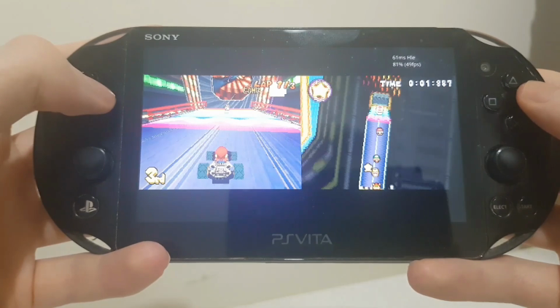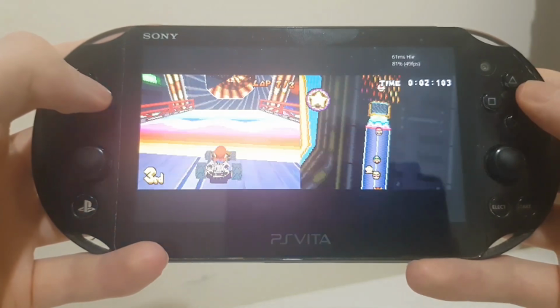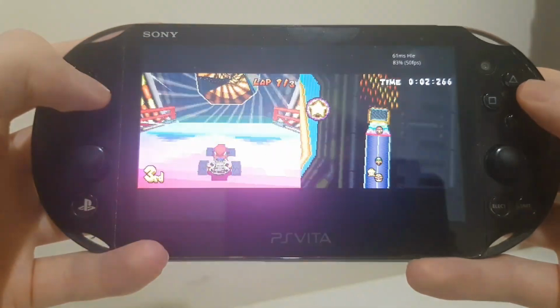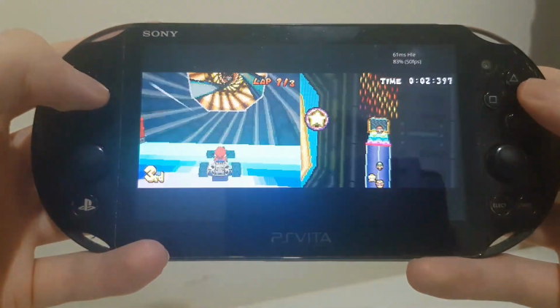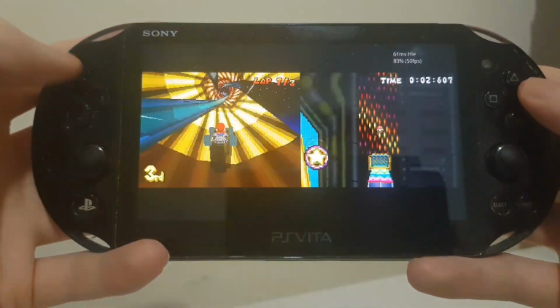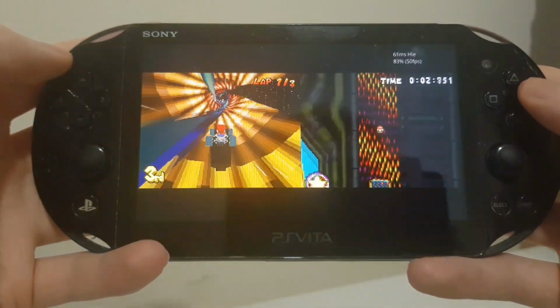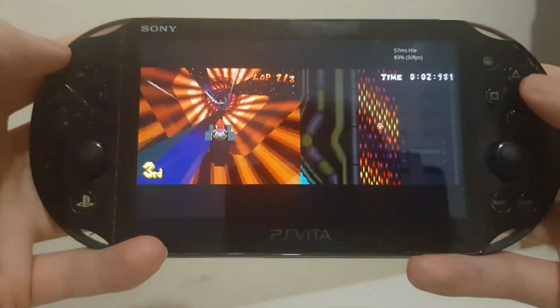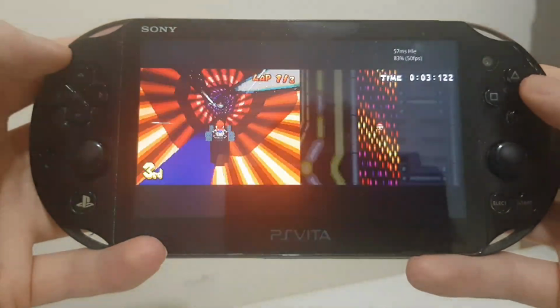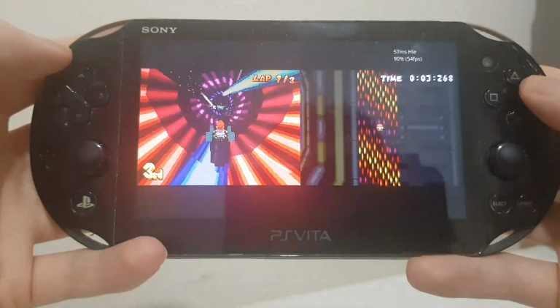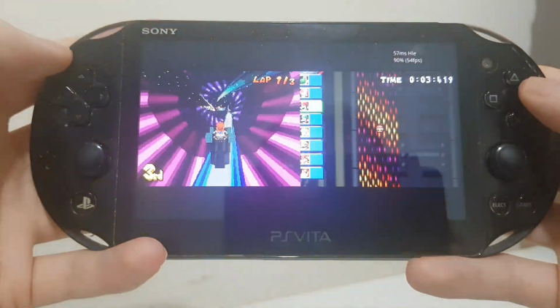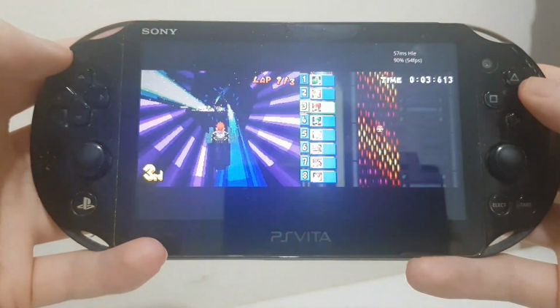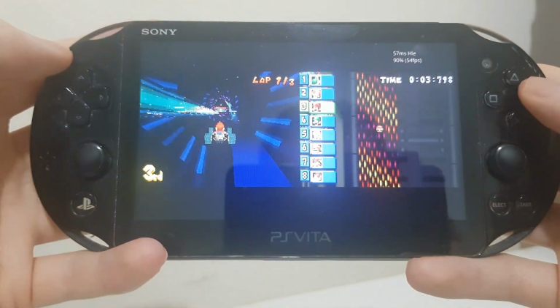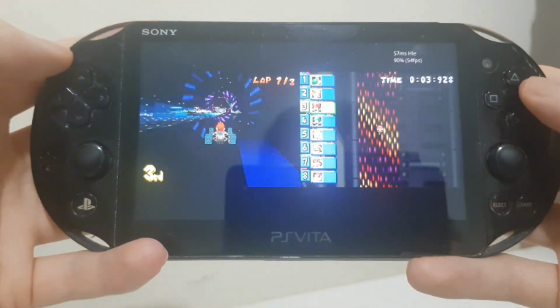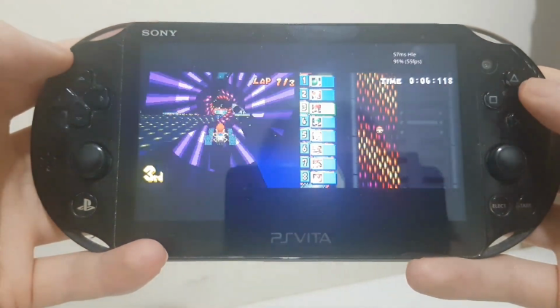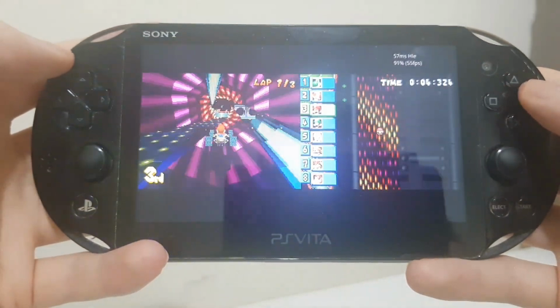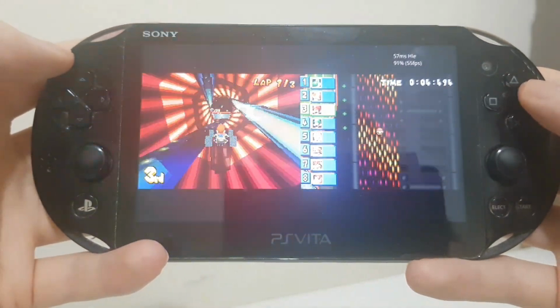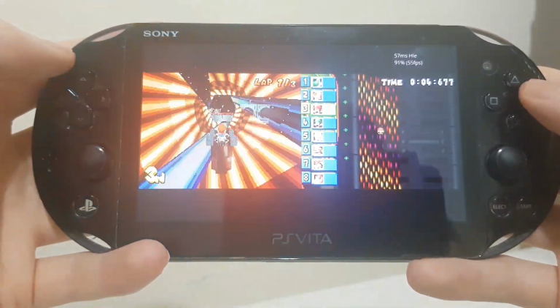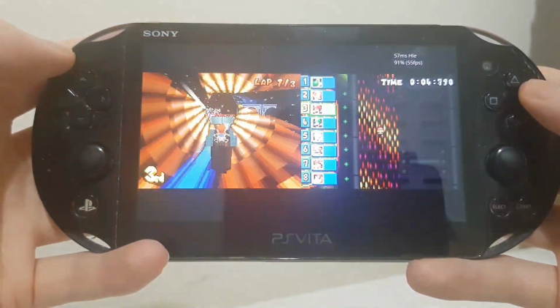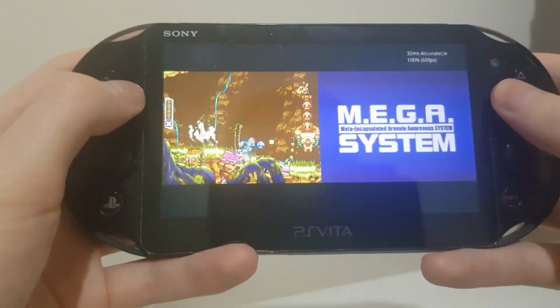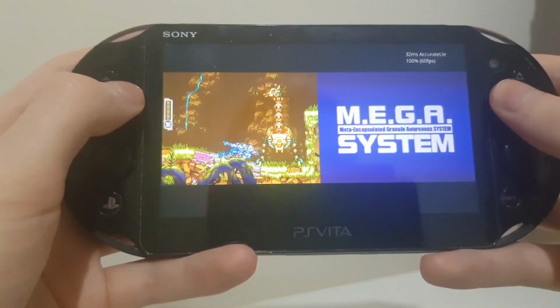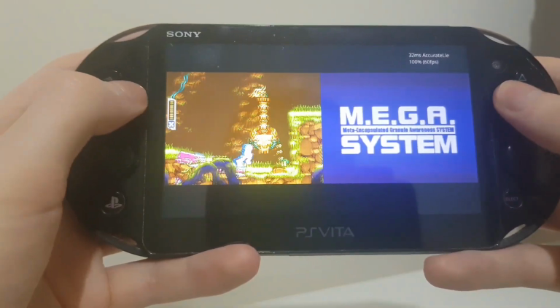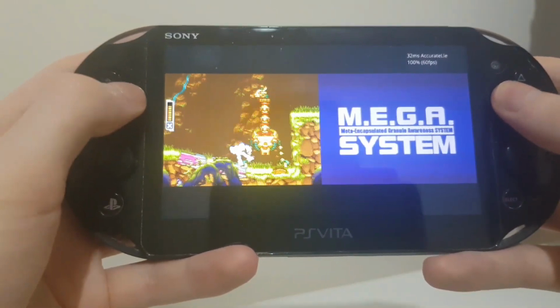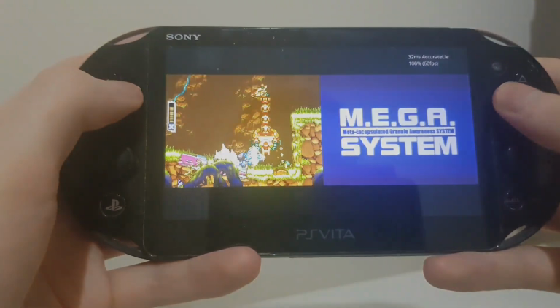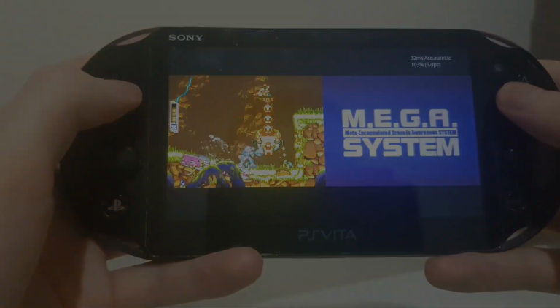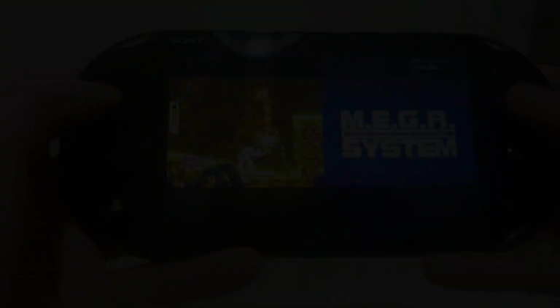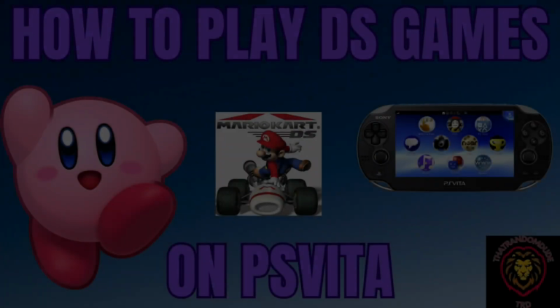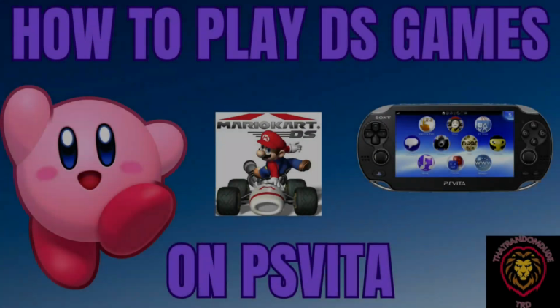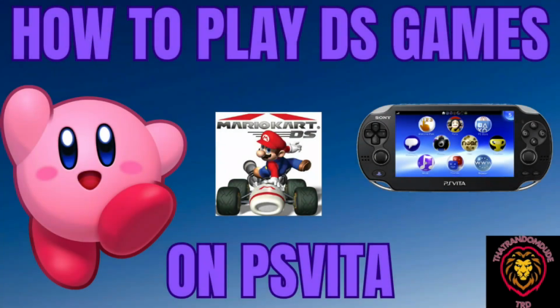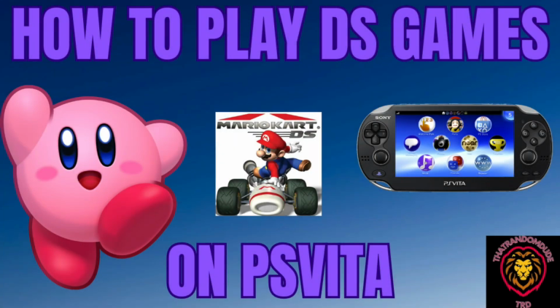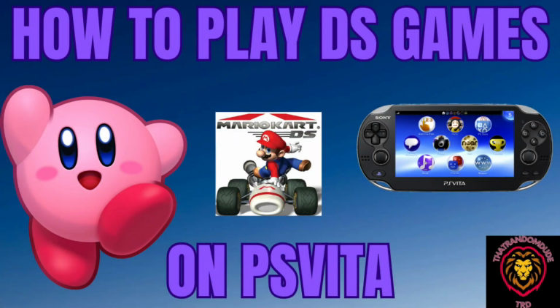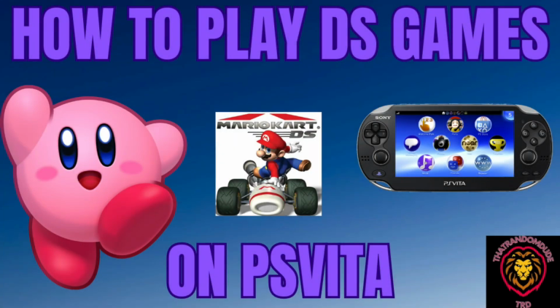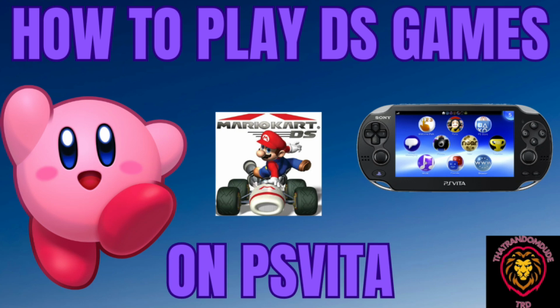Ever wanted to play DS games on your PlayStation Vita? Well, in this video, I'll show you how to do exactly that.